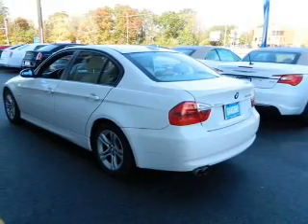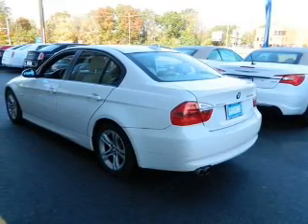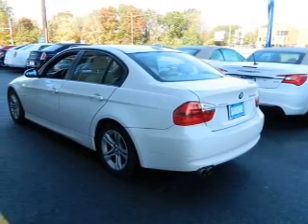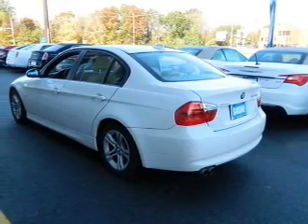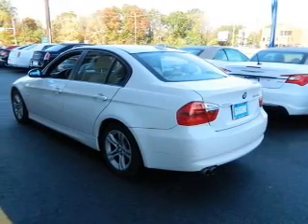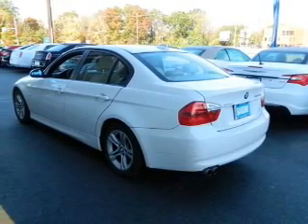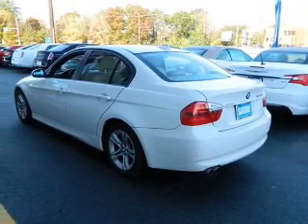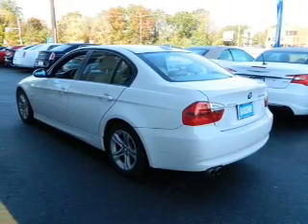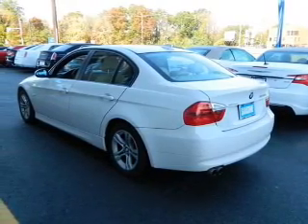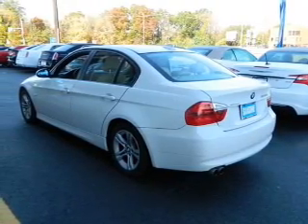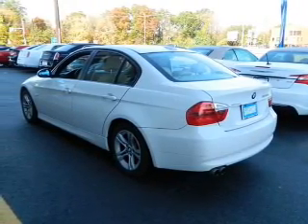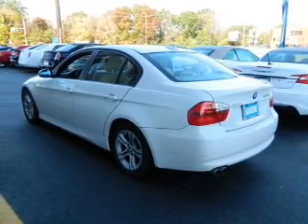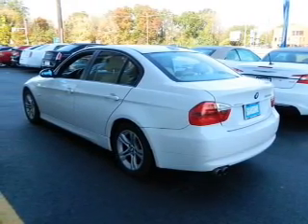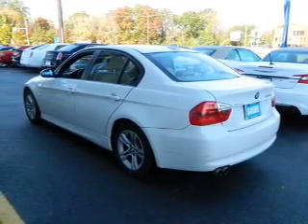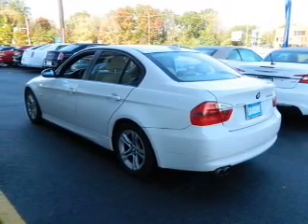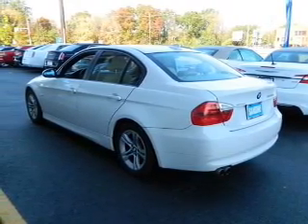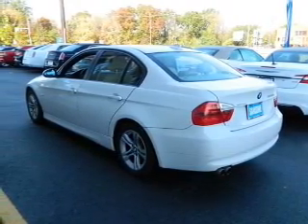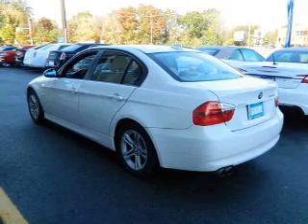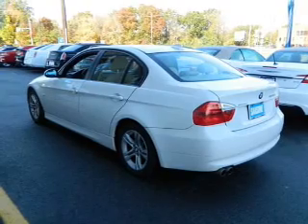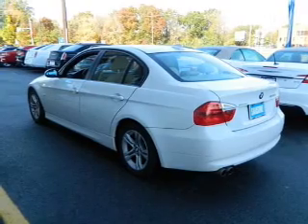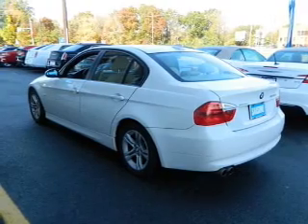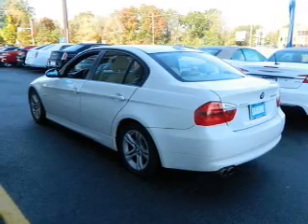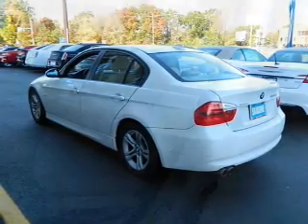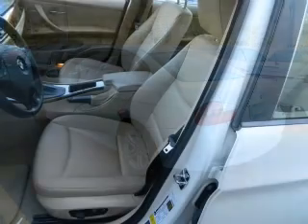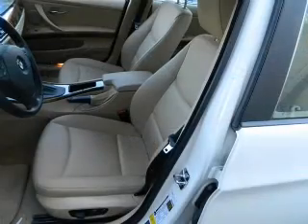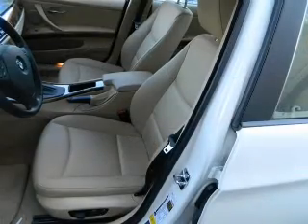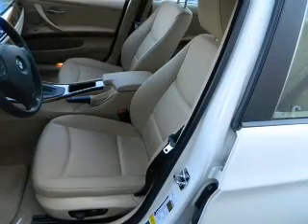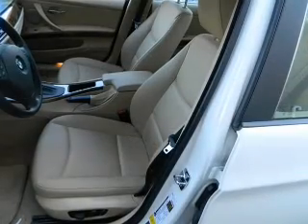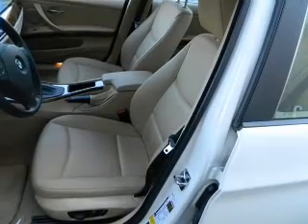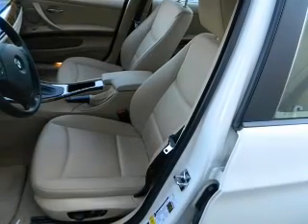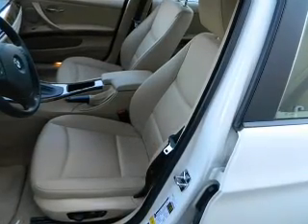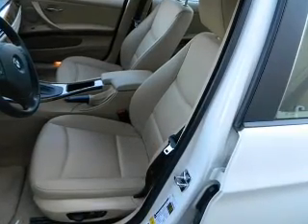Power door locks. Power windows. Cruise control. An AM FM stereo with a CD player. Satellite radio. Power mirrors.